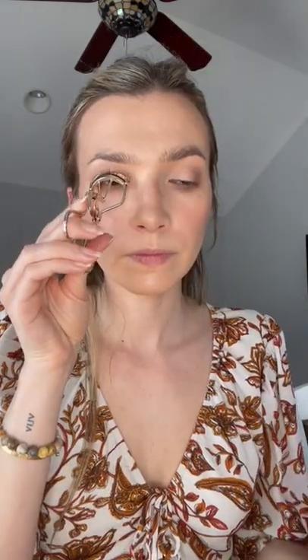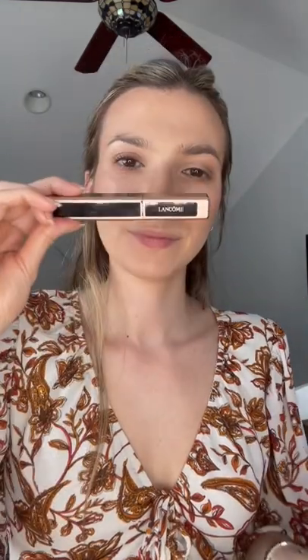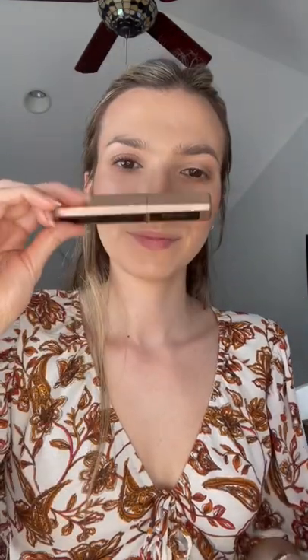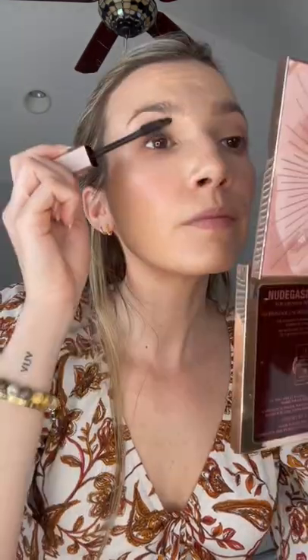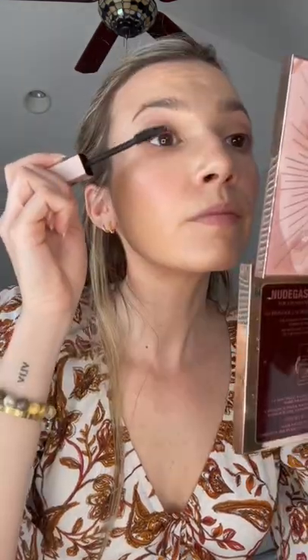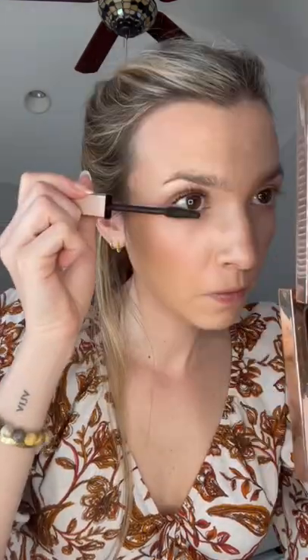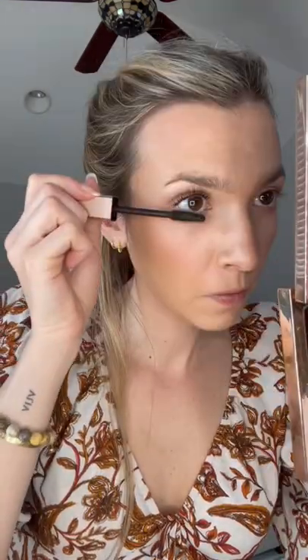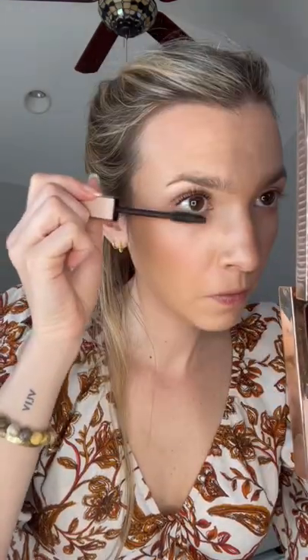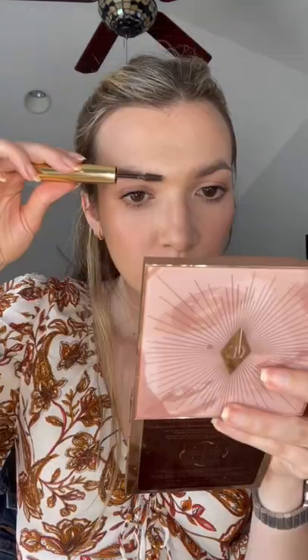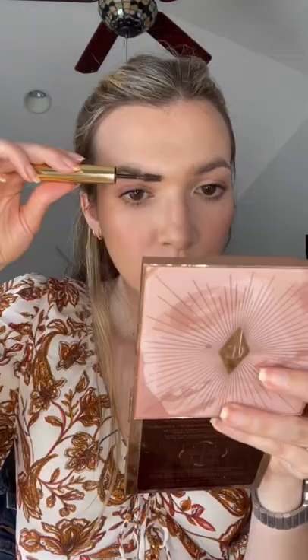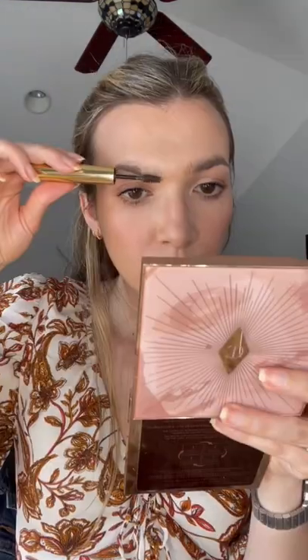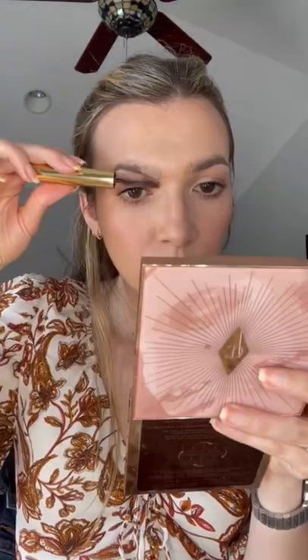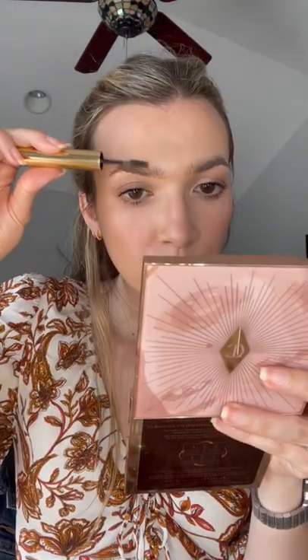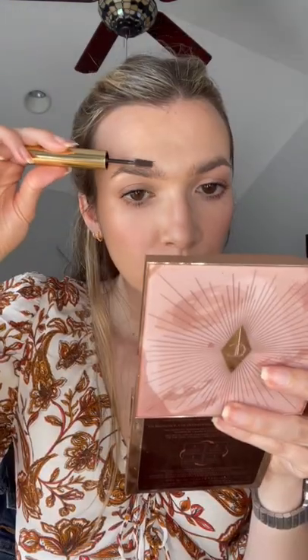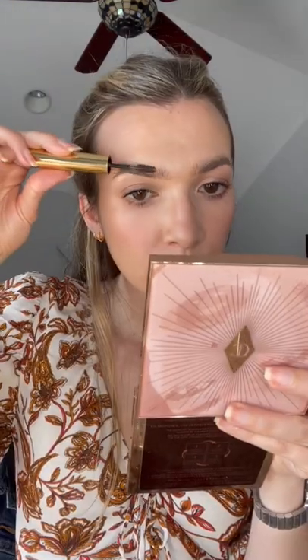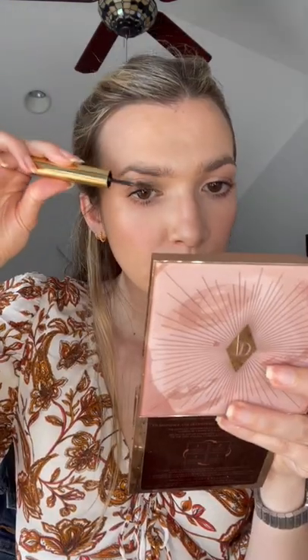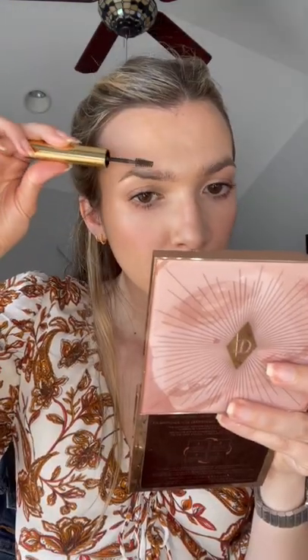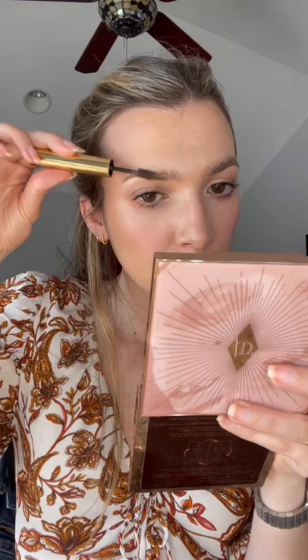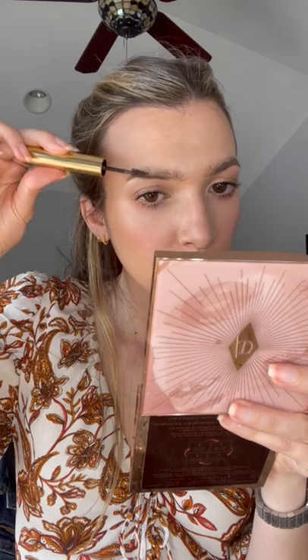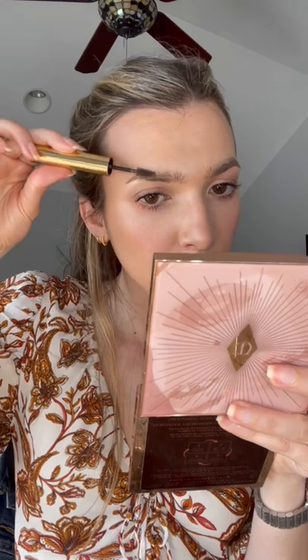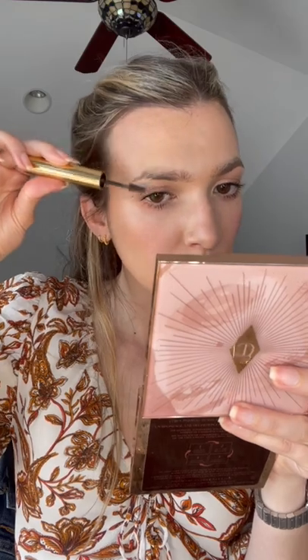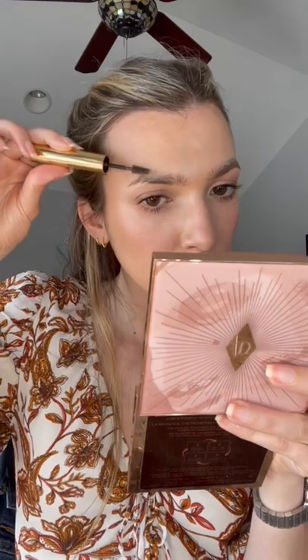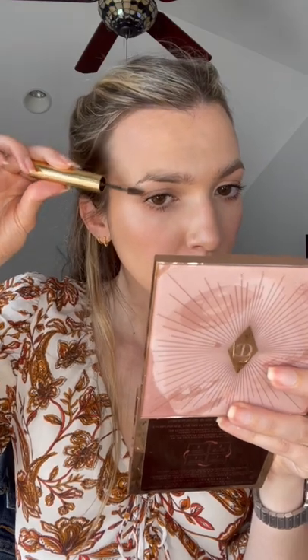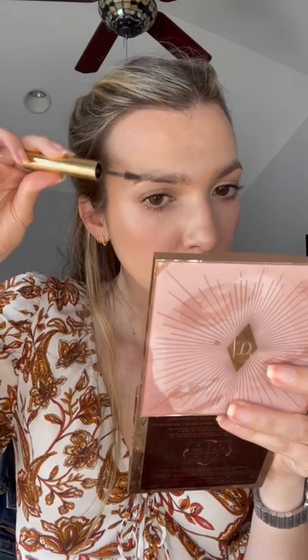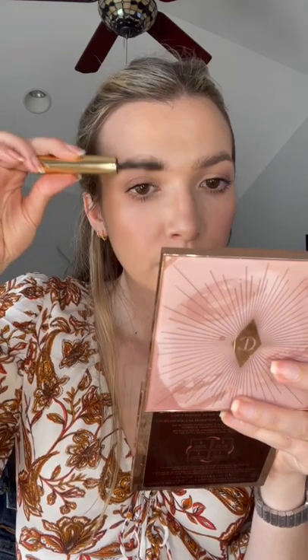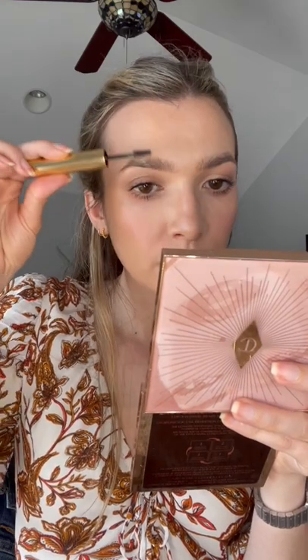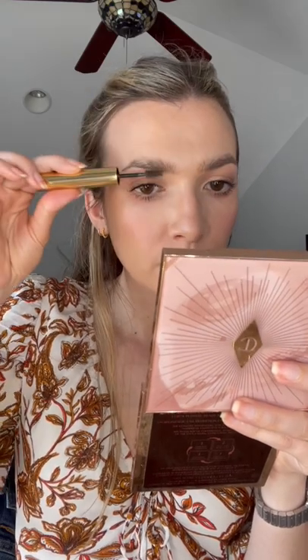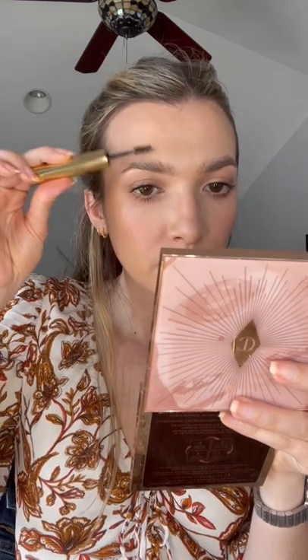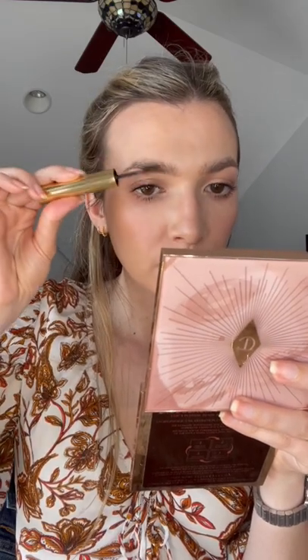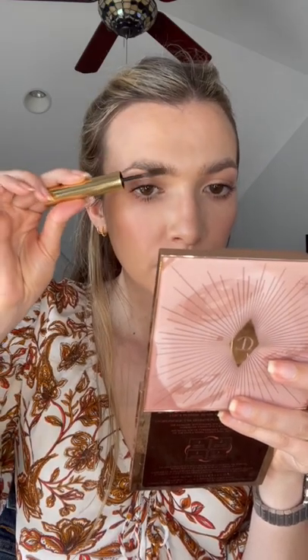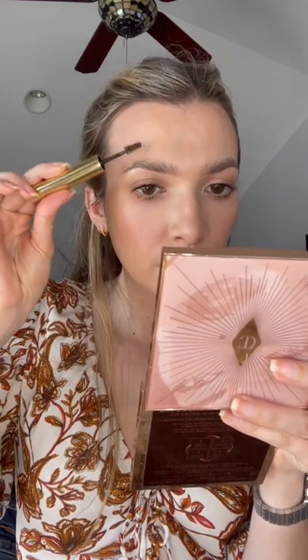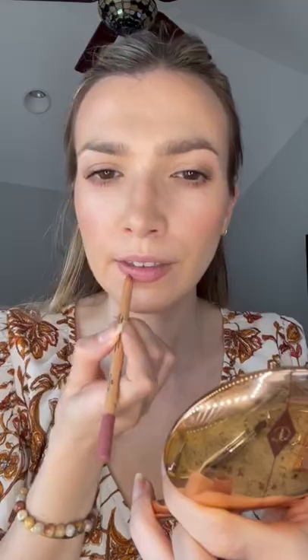Curling my lashes. Lancome Lashy Doll. Merit Brow Gel — I learned to brush the product down to coat my hairs before brushing them up.